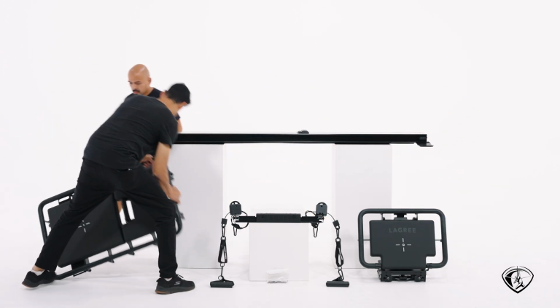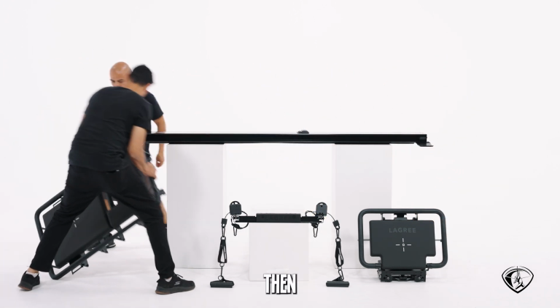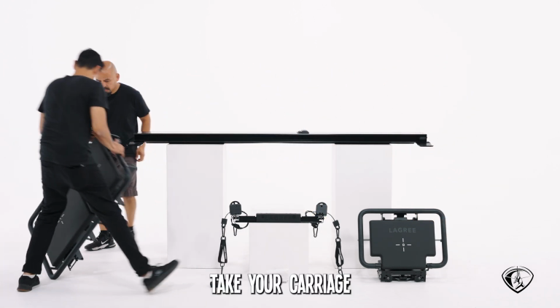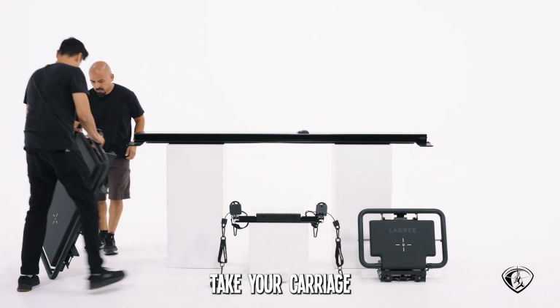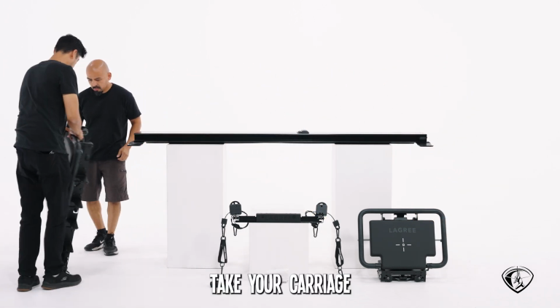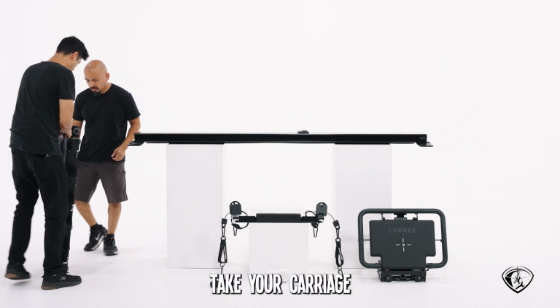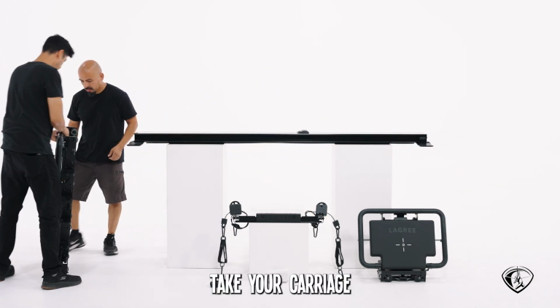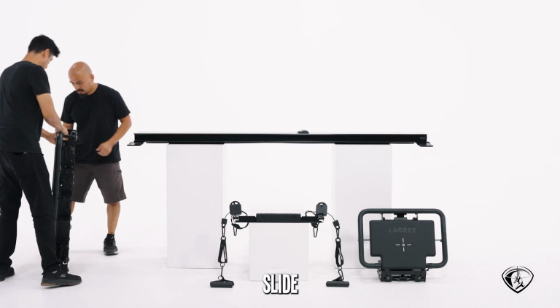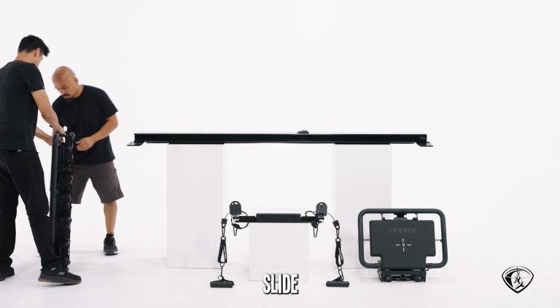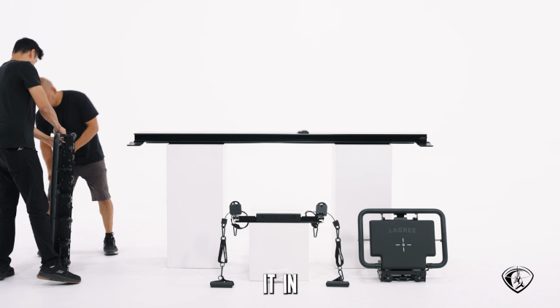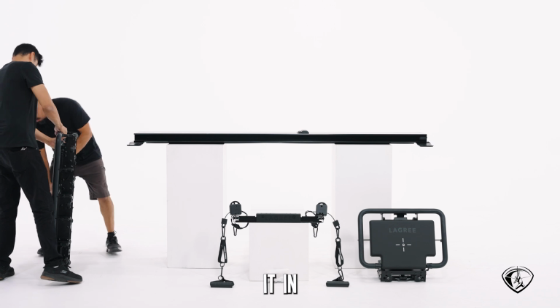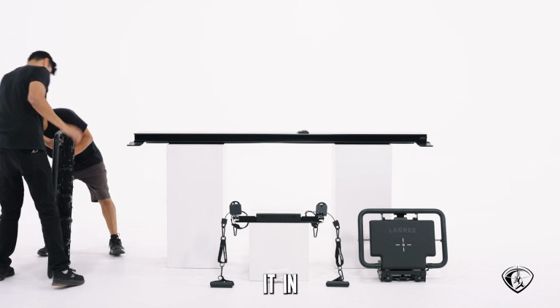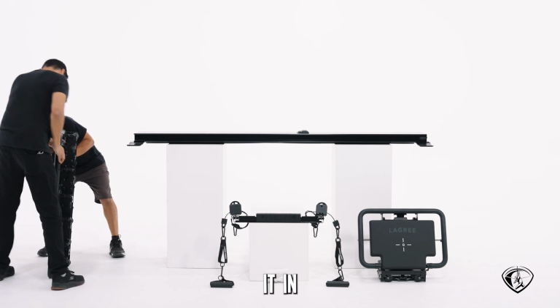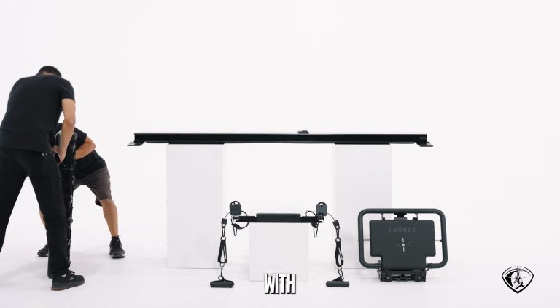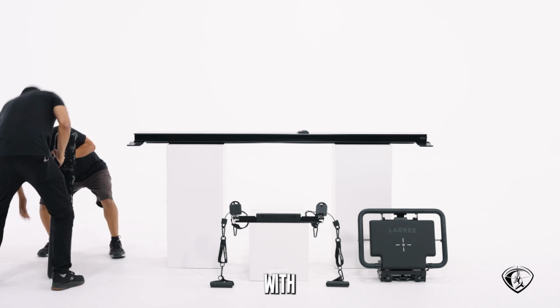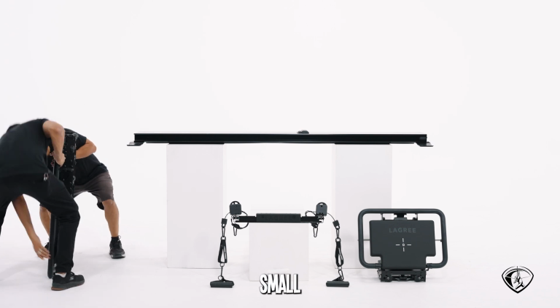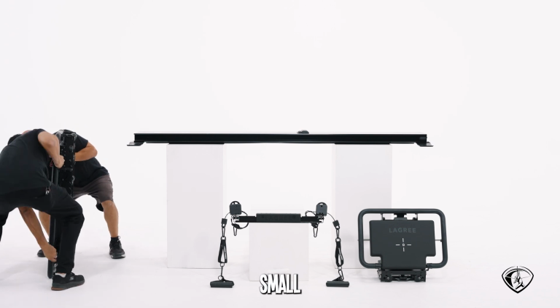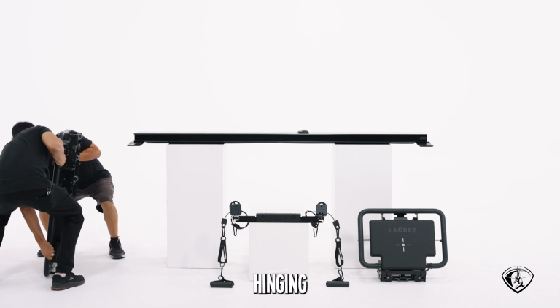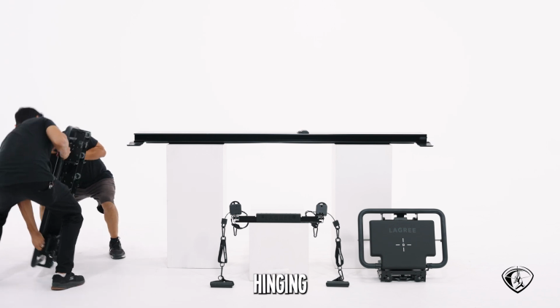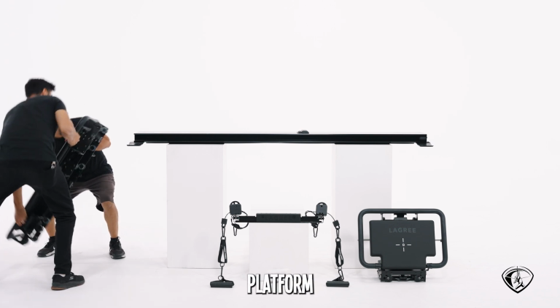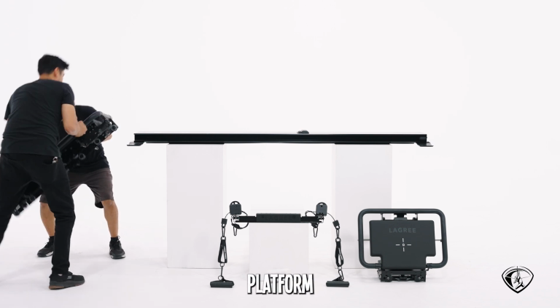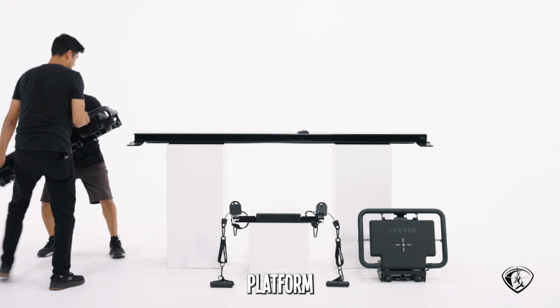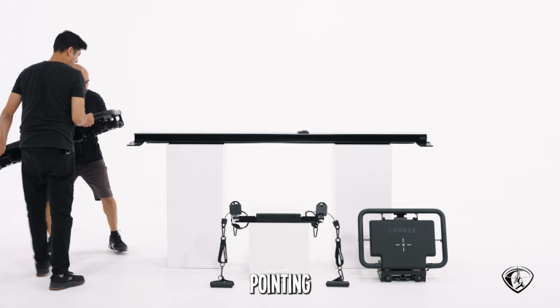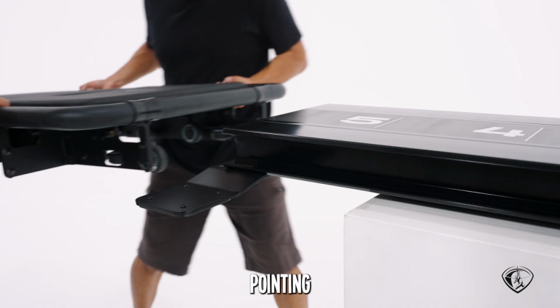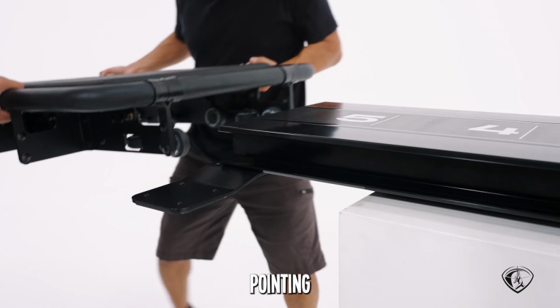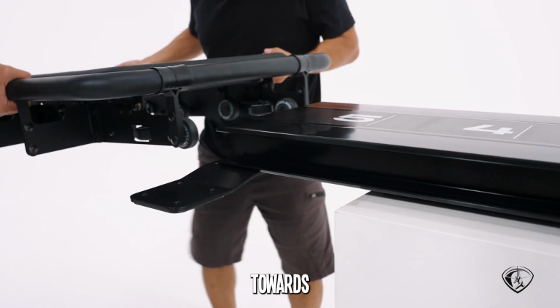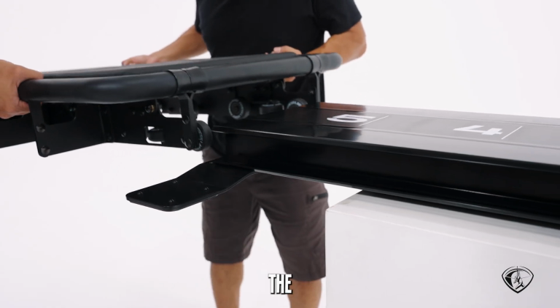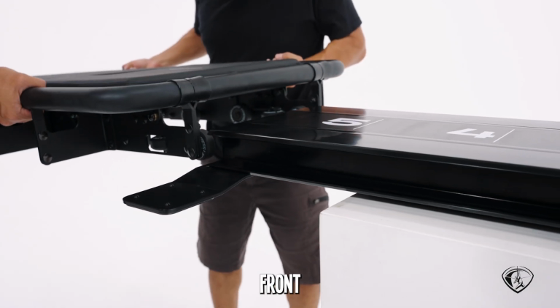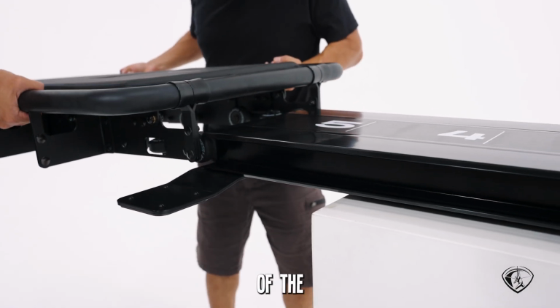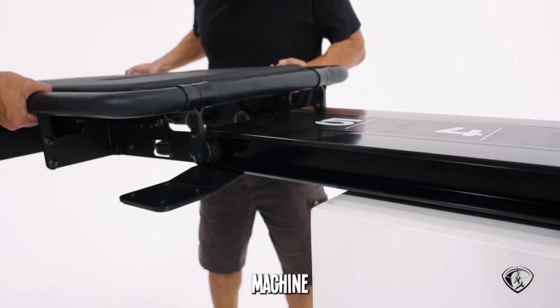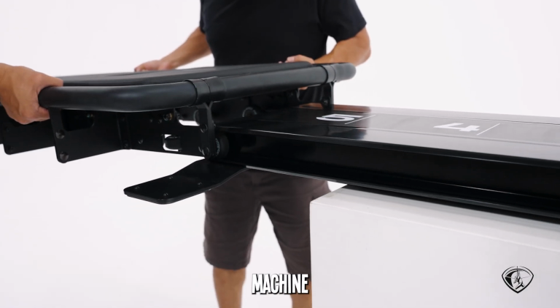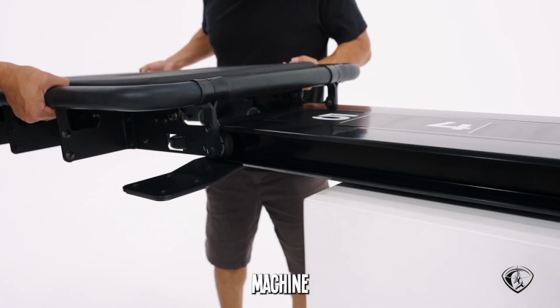Then take your carriage and slide it in, with the small hinging platform pointing towards the front of the machine.